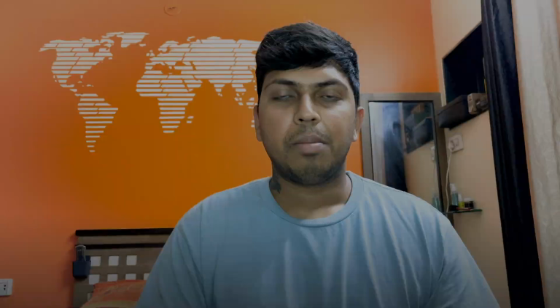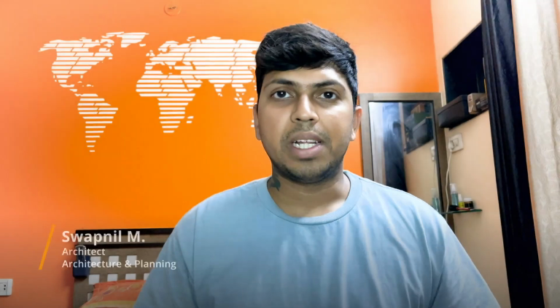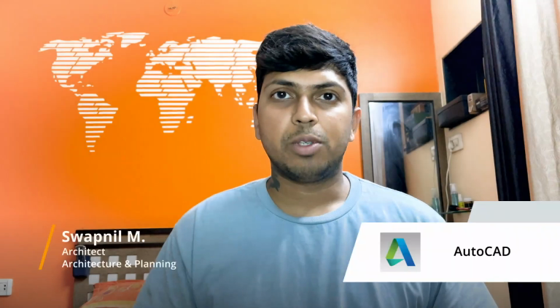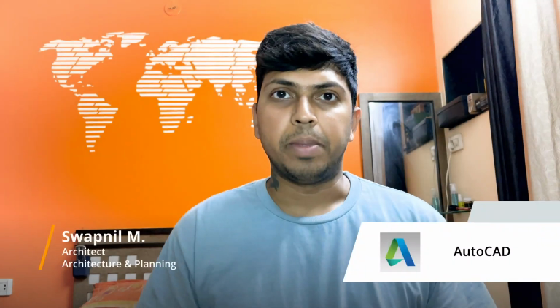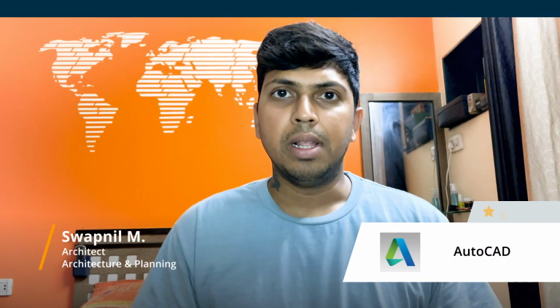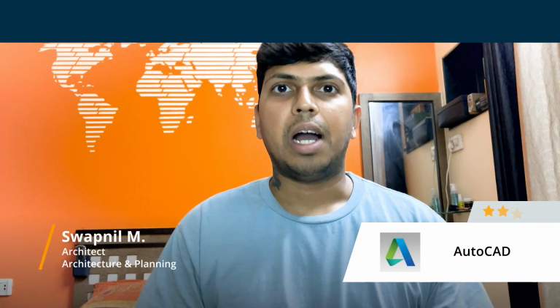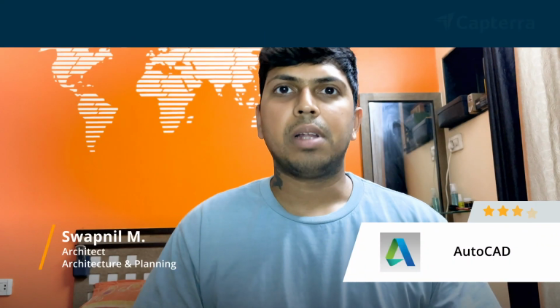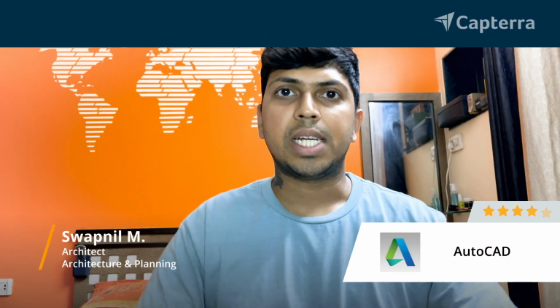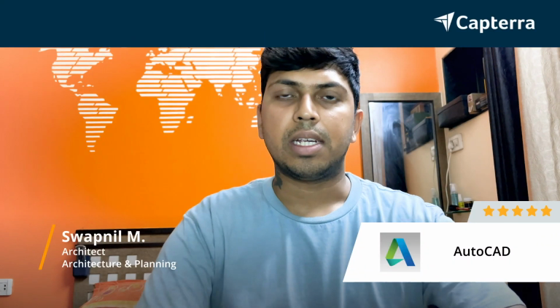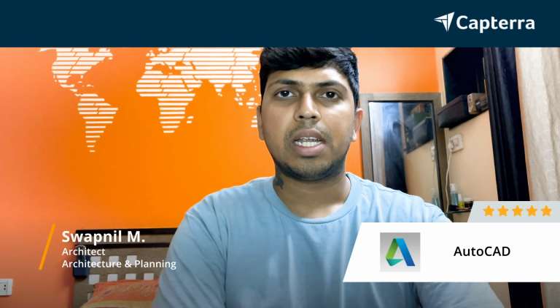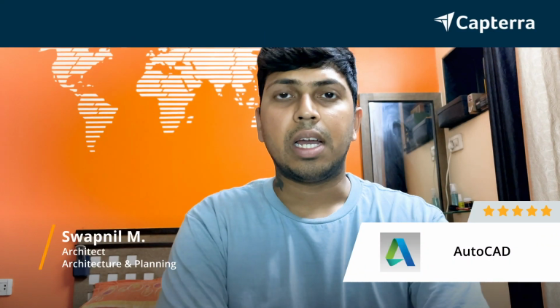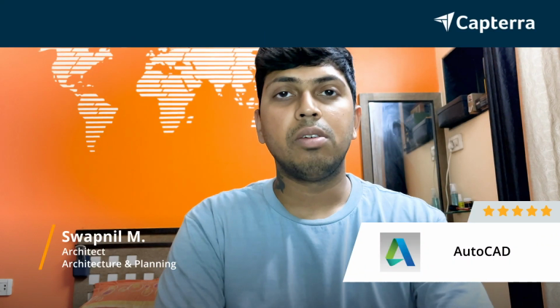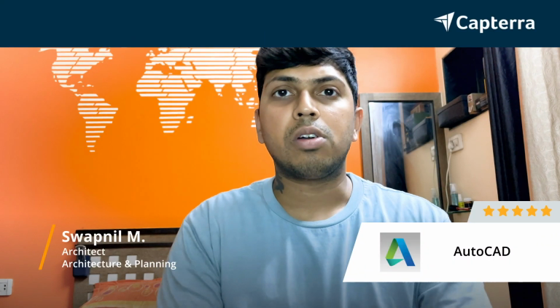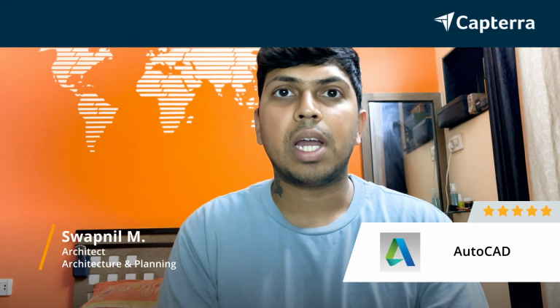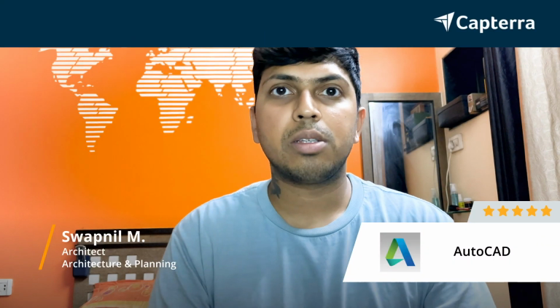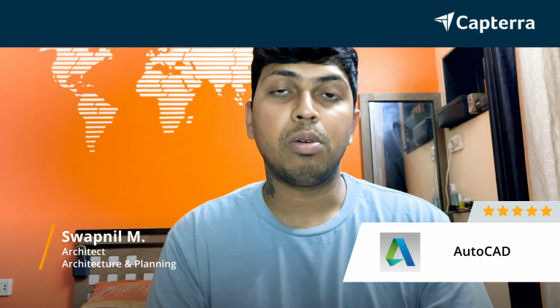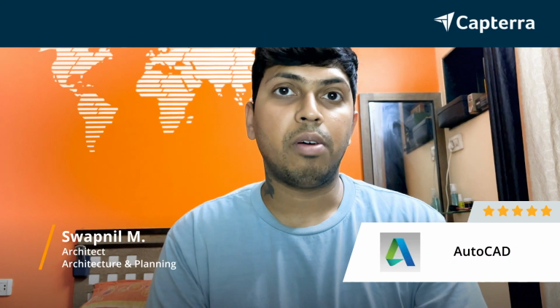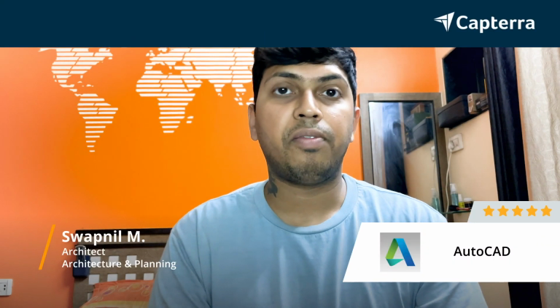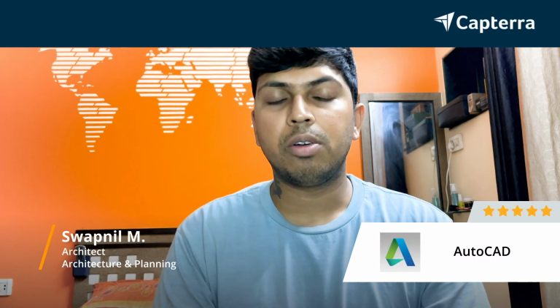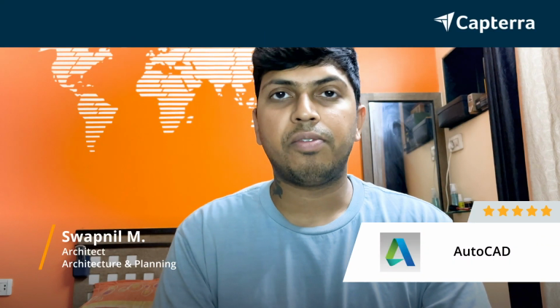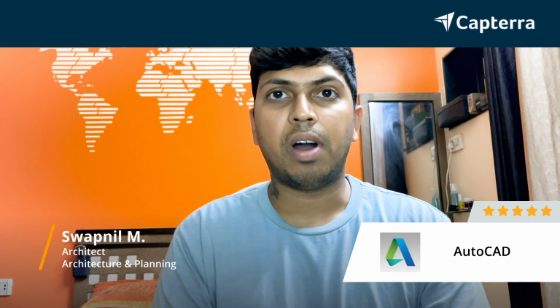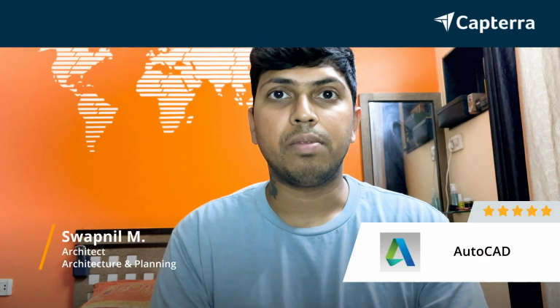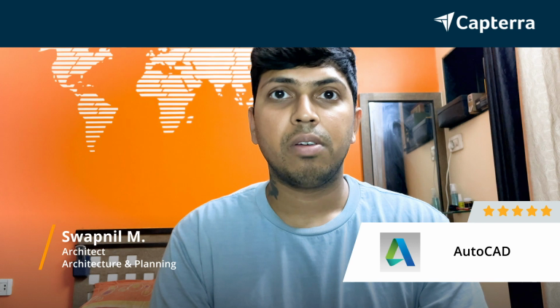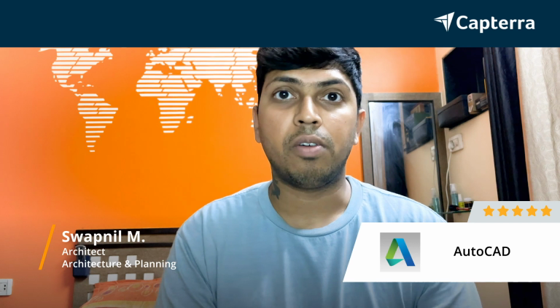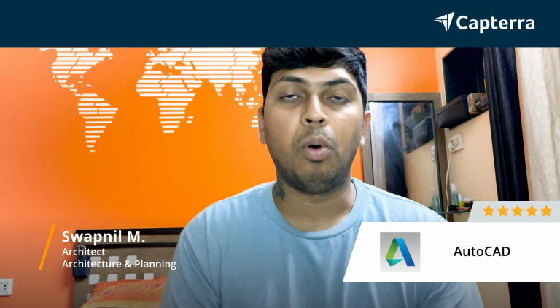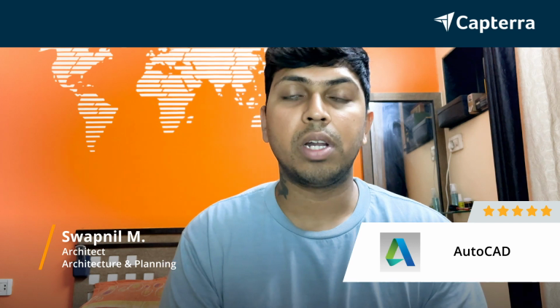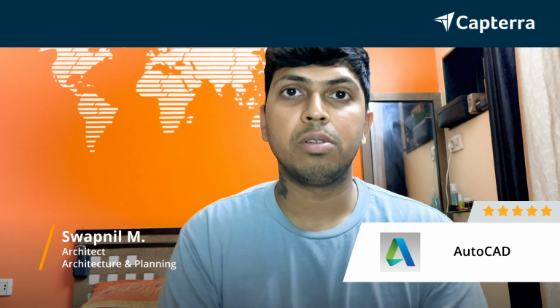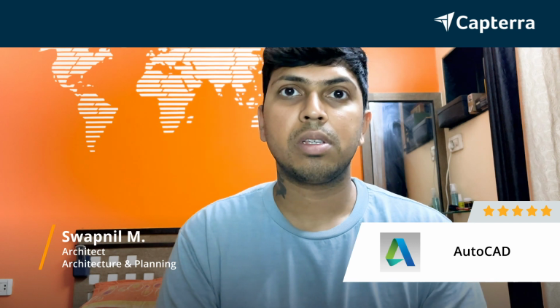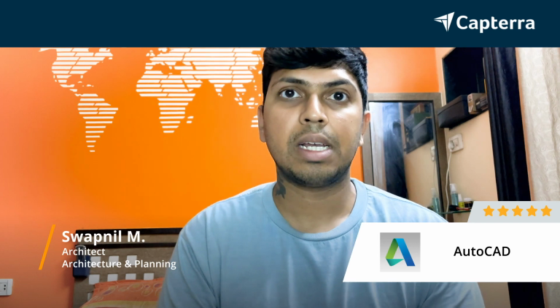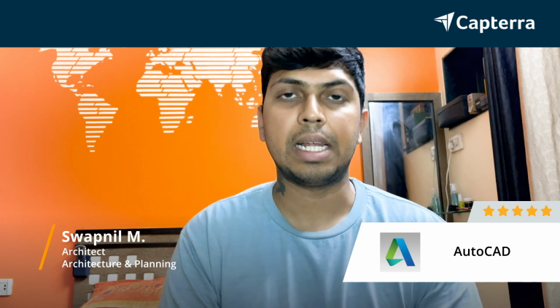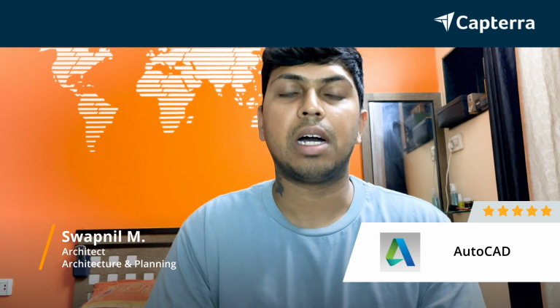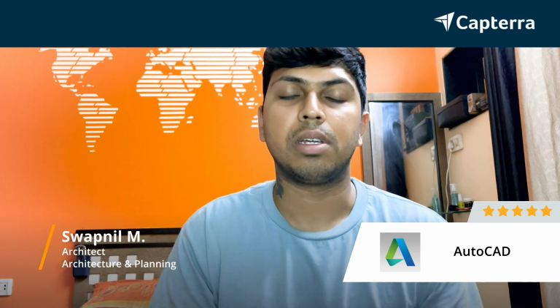My name is Swapnil. I'm an architect and I give AutoCAD a score of 5 out of 5. For more reviews, click down here.